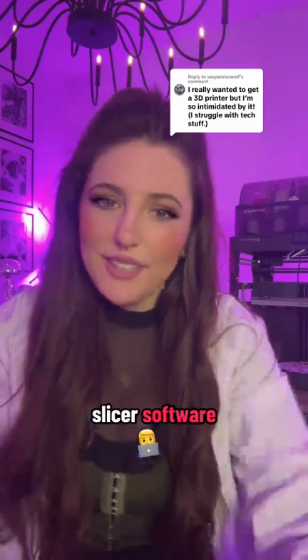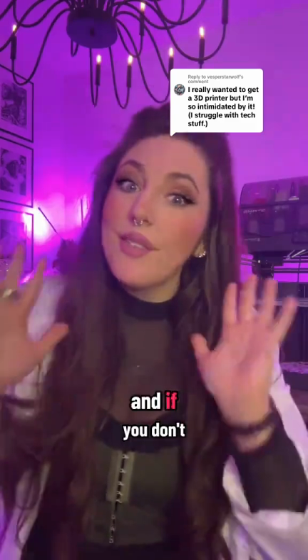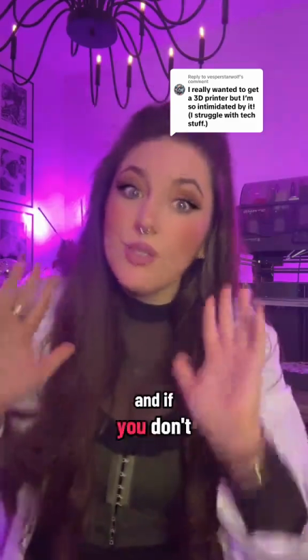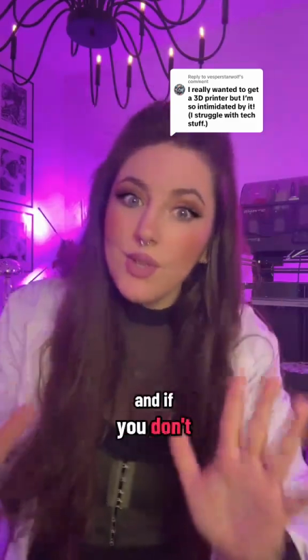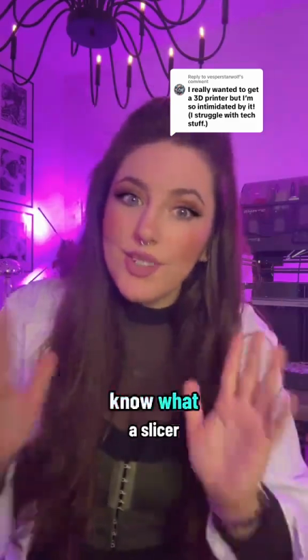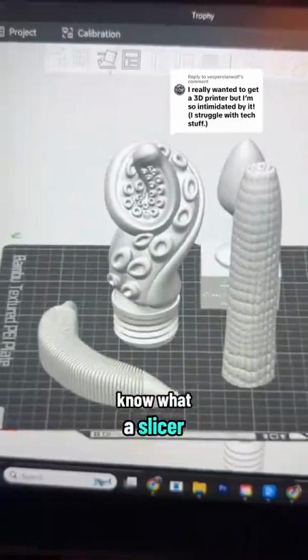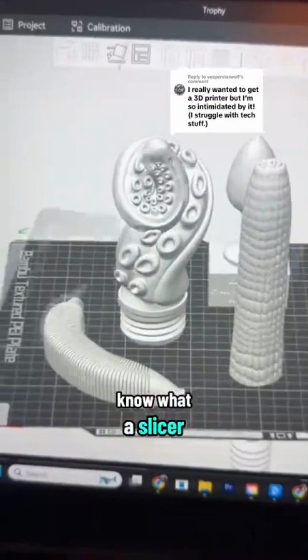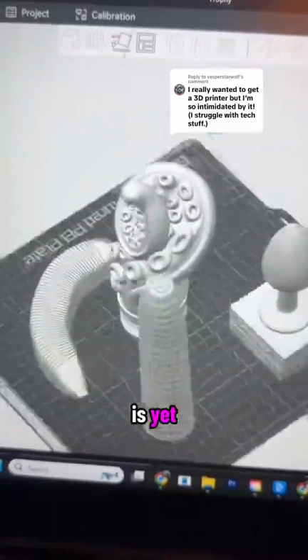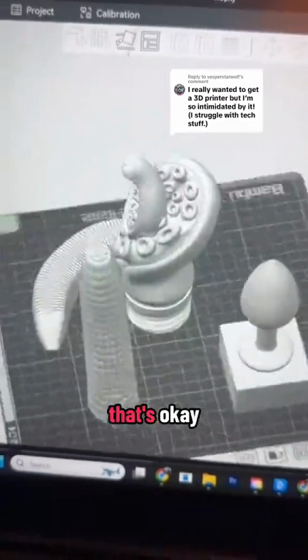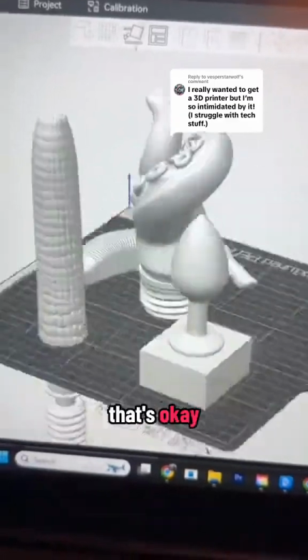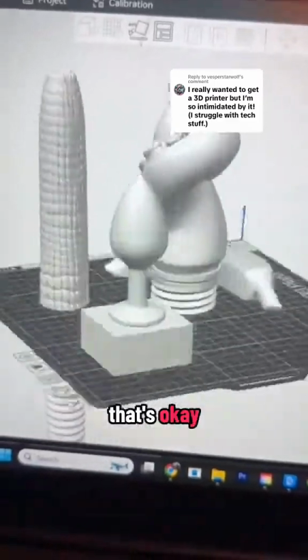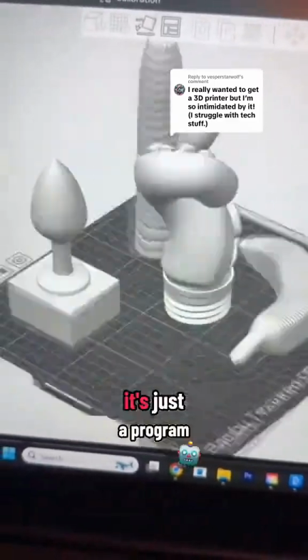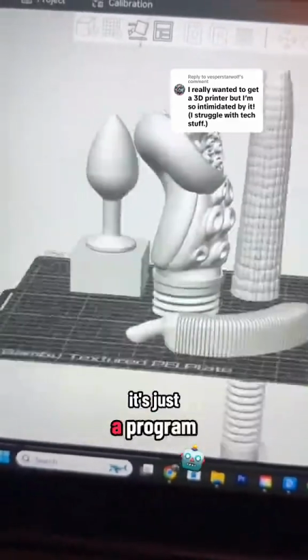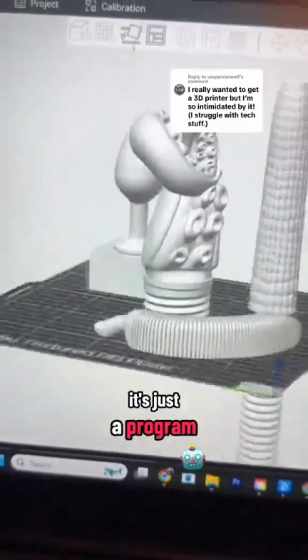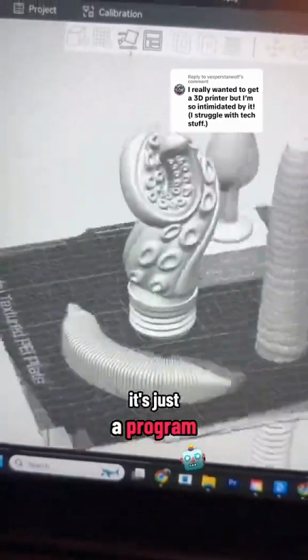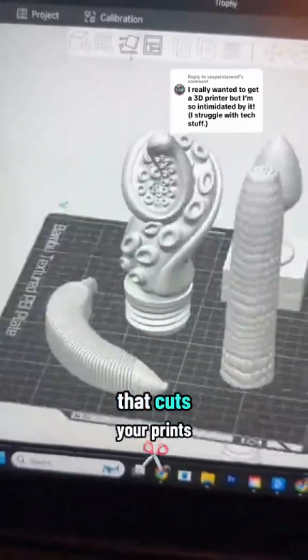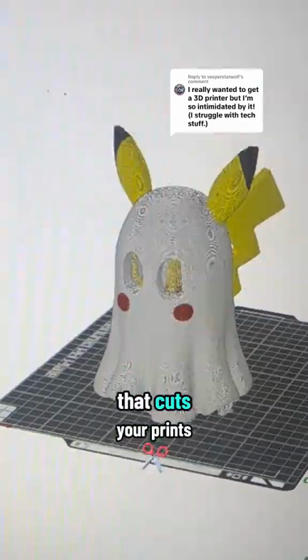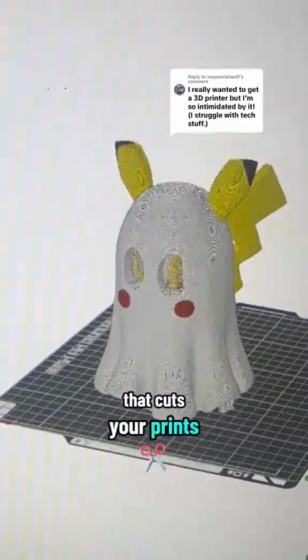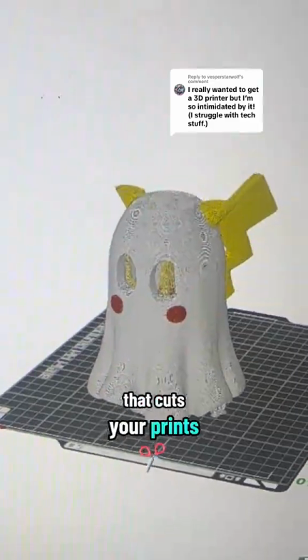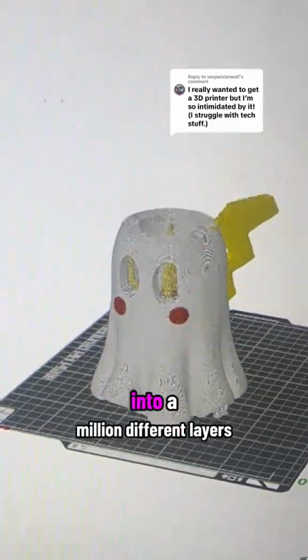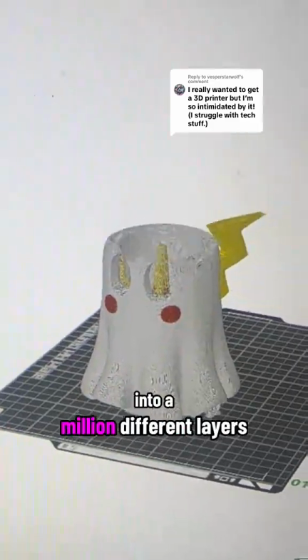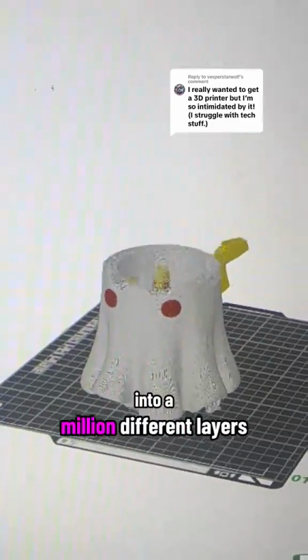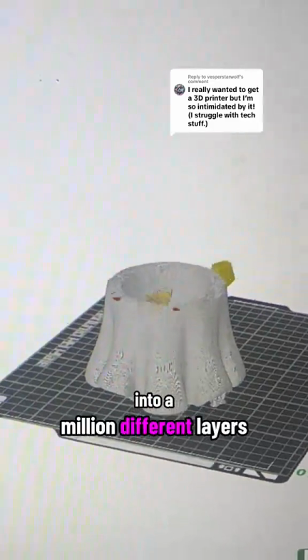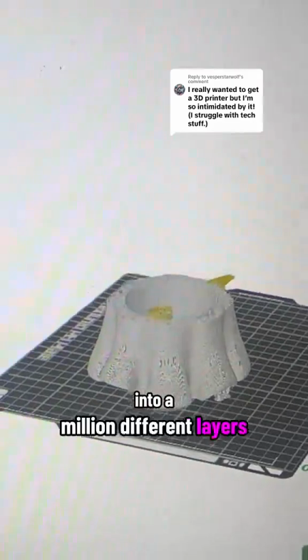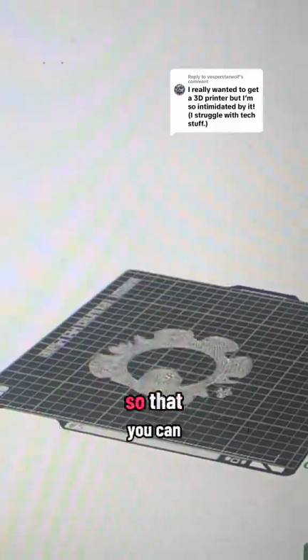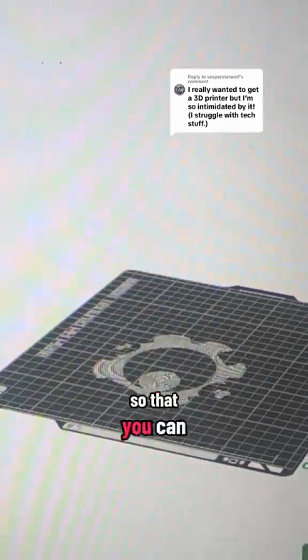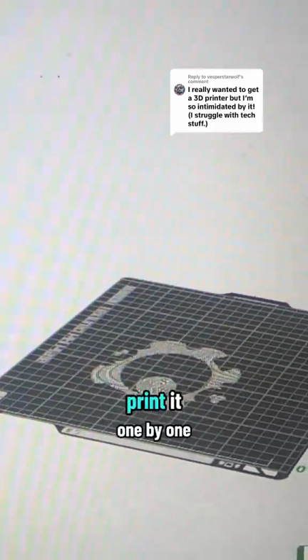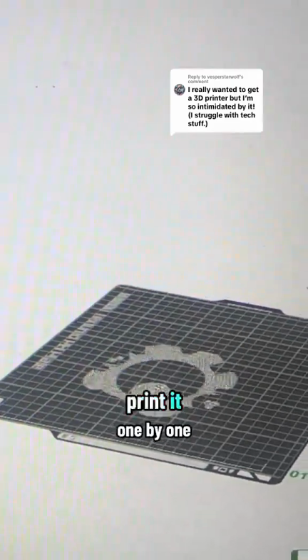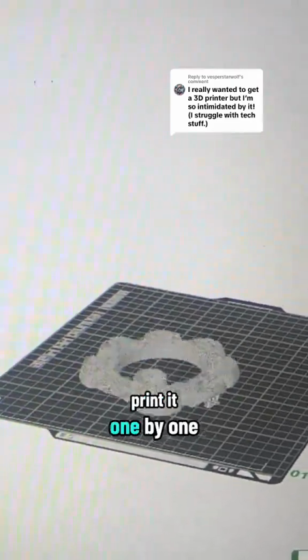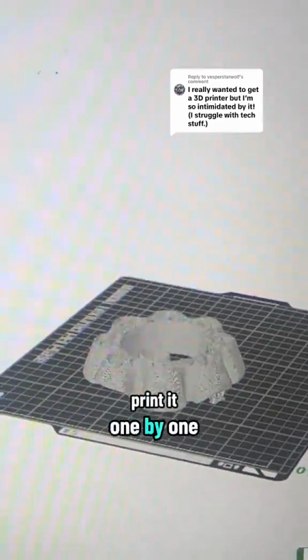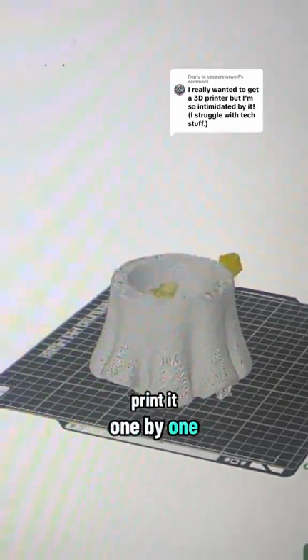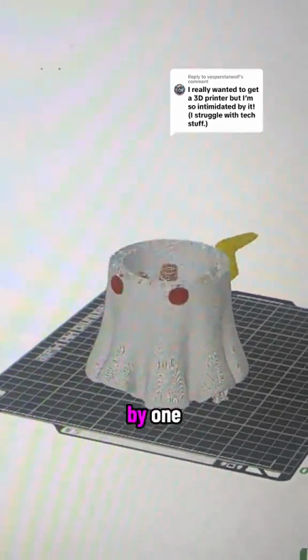And if you don't know what a slicer is yet, that's okay — it's just a program that cuts your prints into a million different layers so that you can print it one layer at a time.